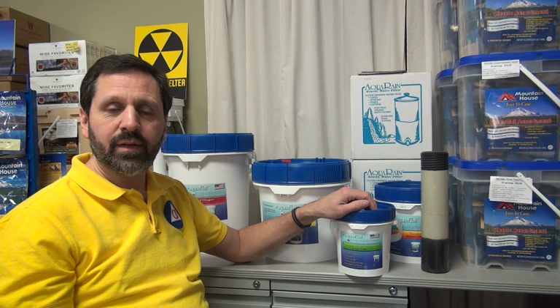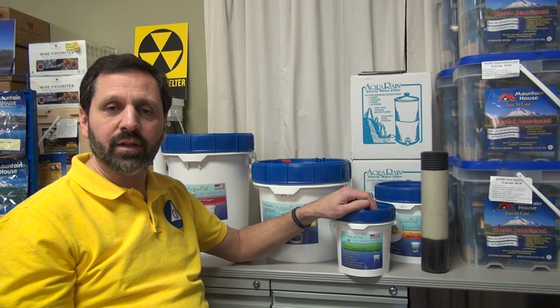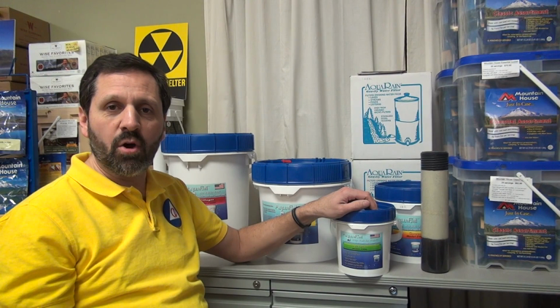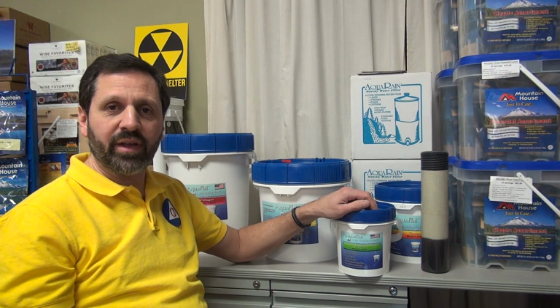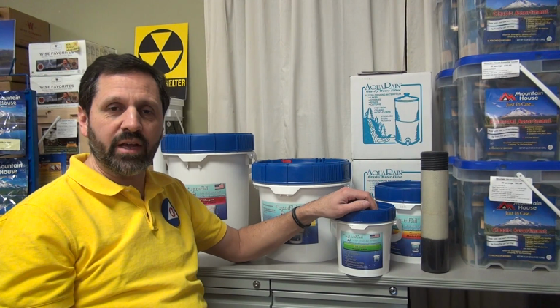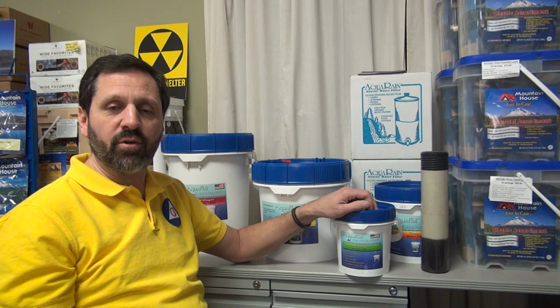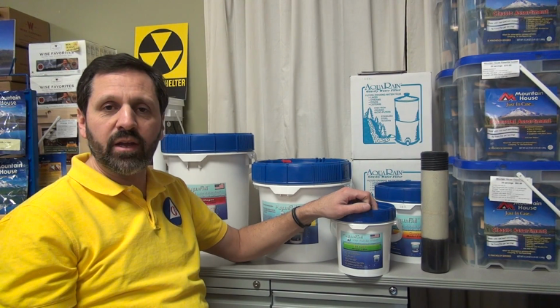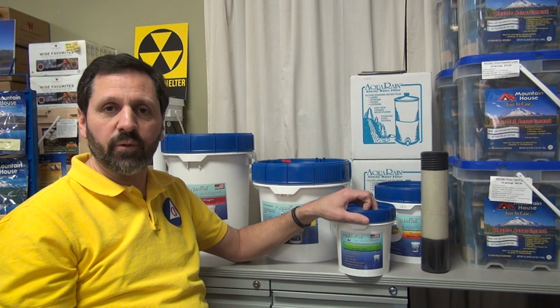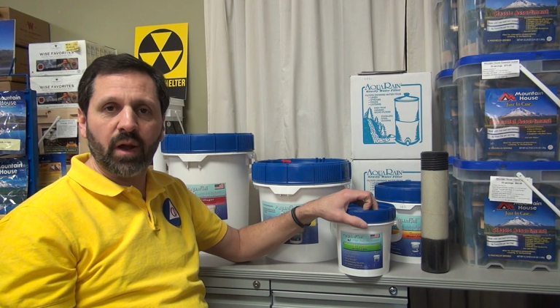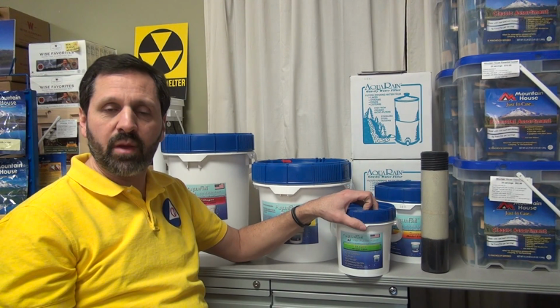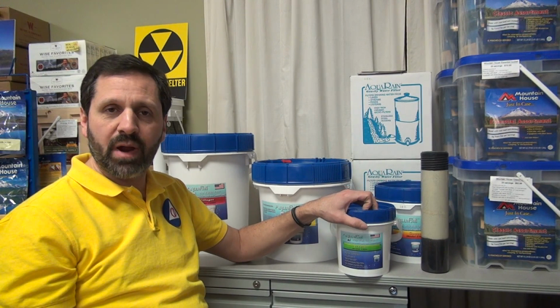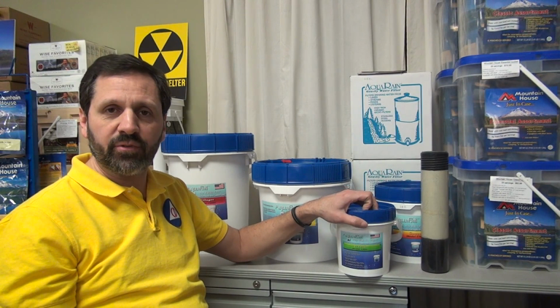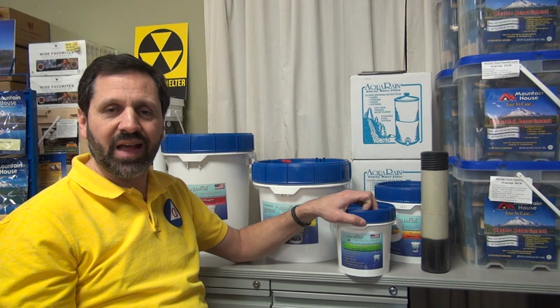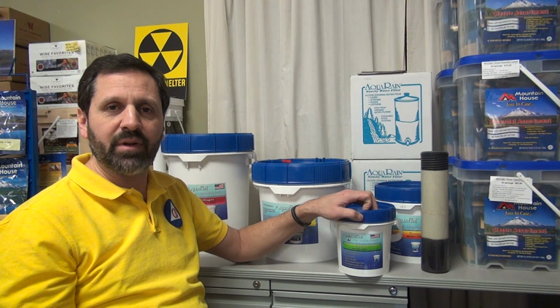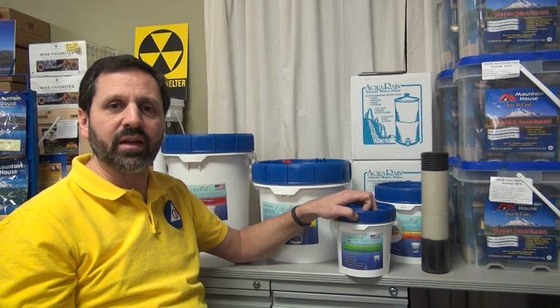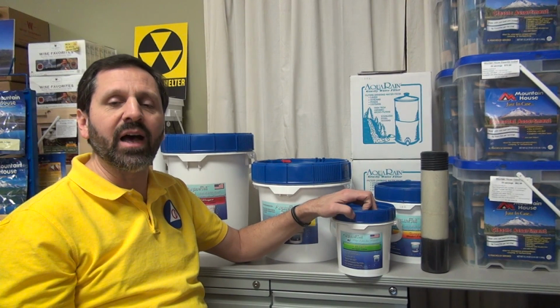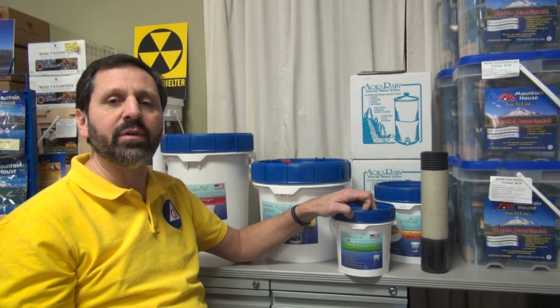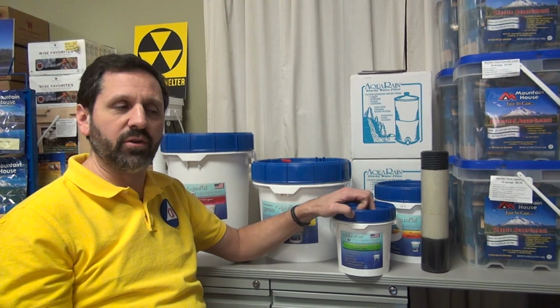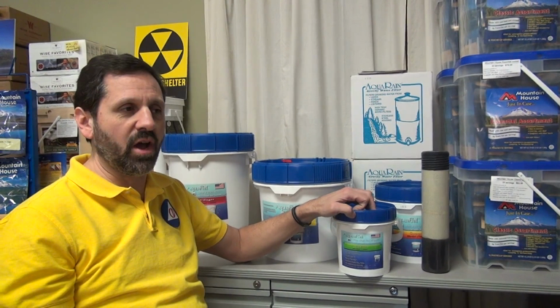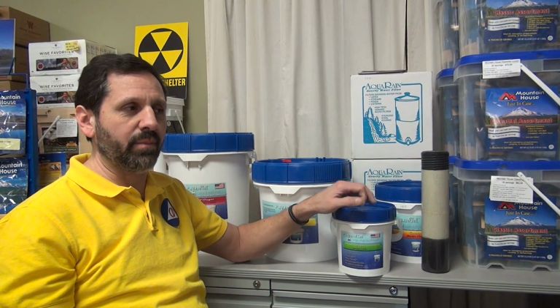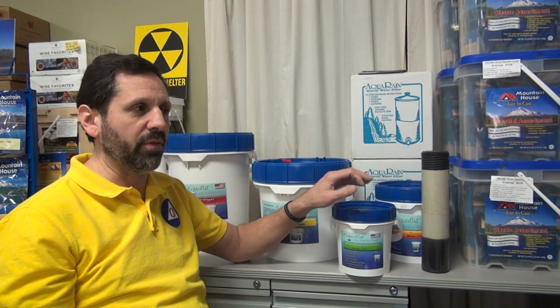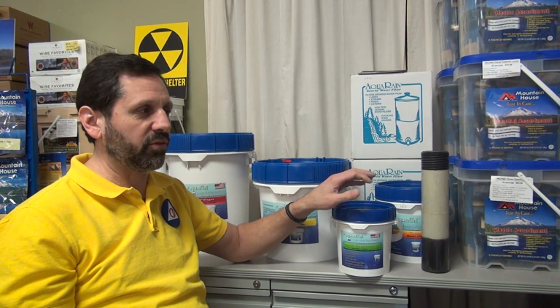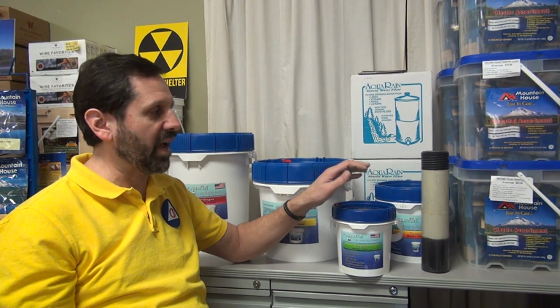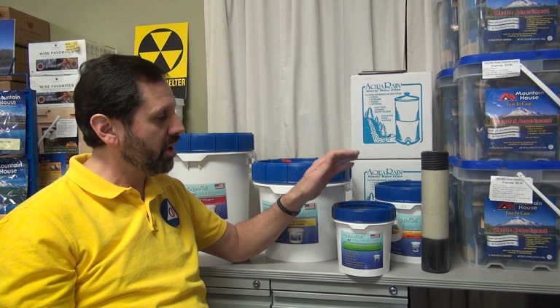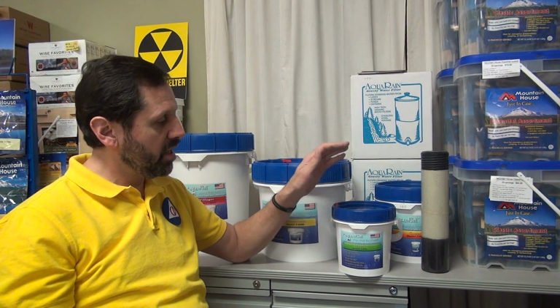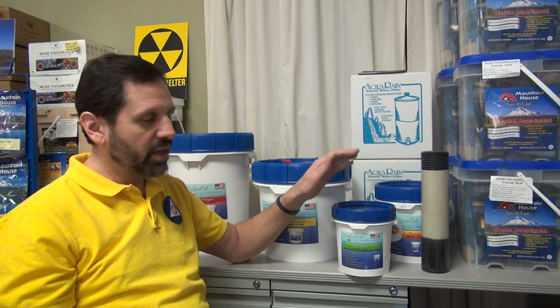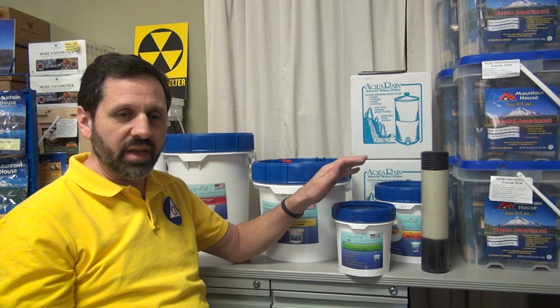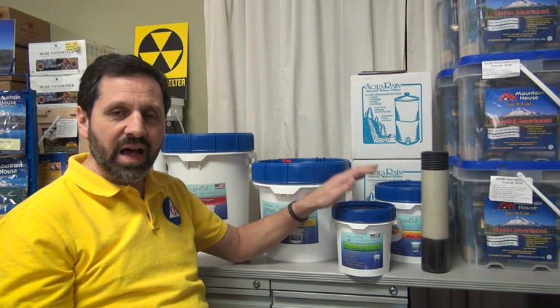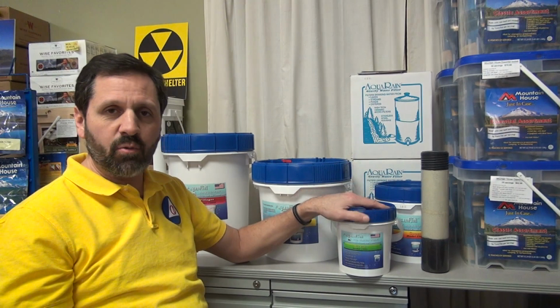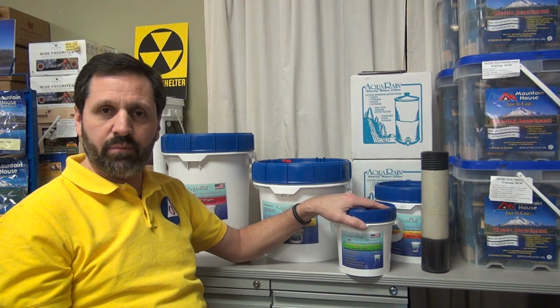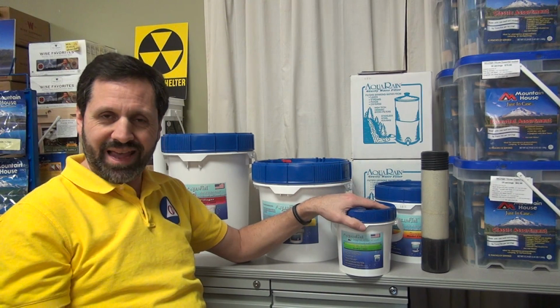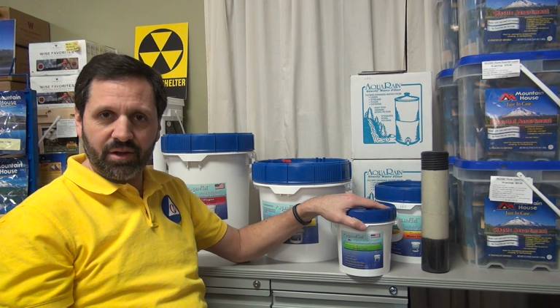Hello again, Craig here from theprepperstop.com, here to talk about the Aquapail.